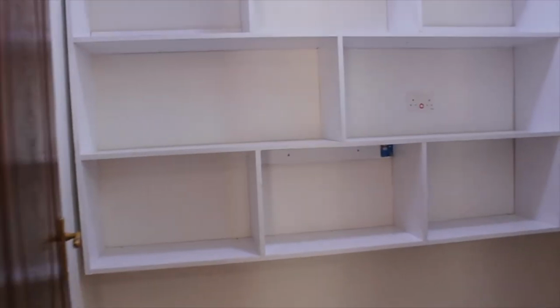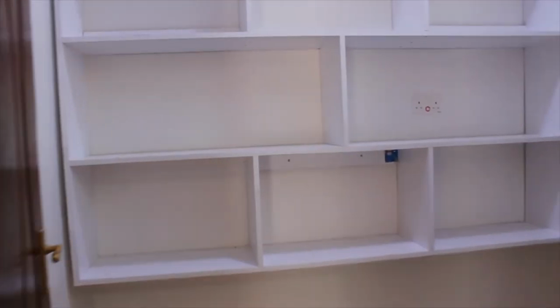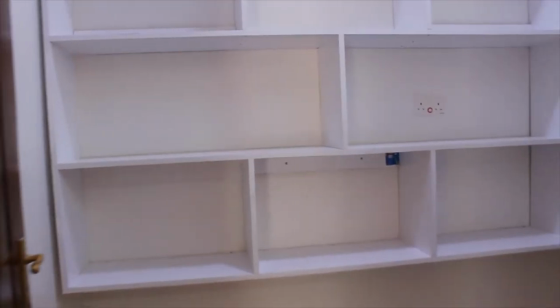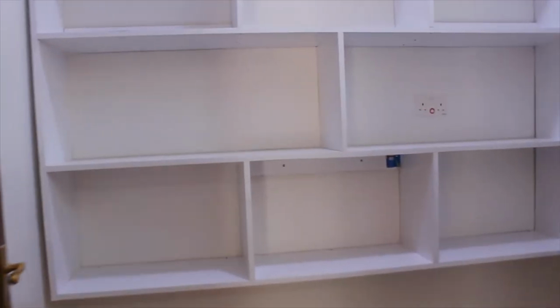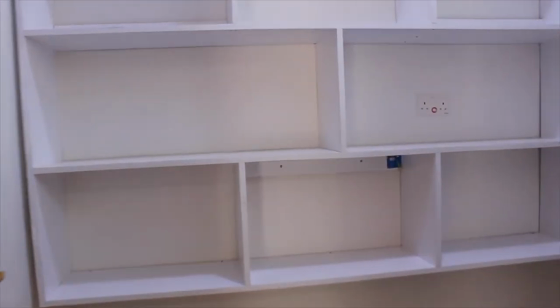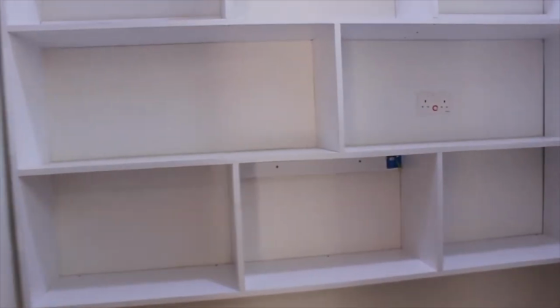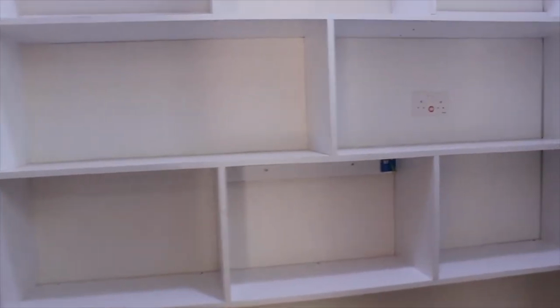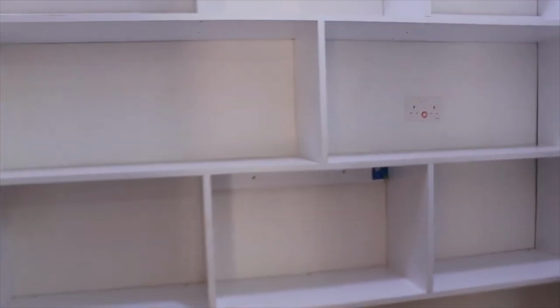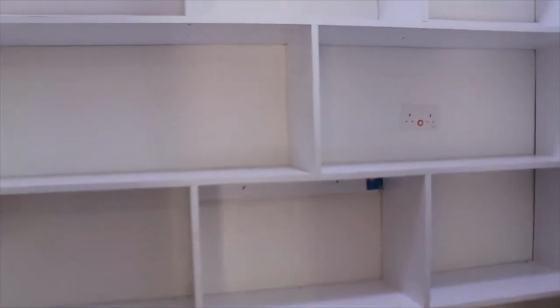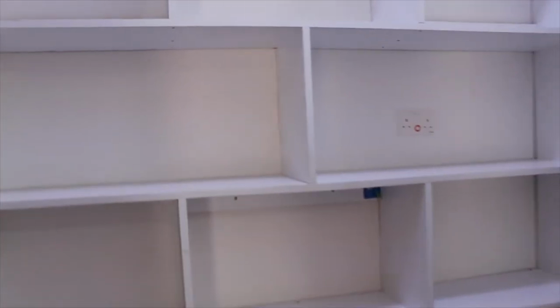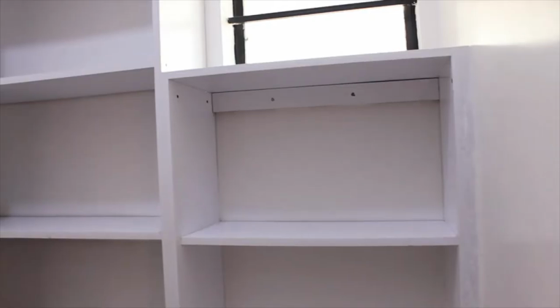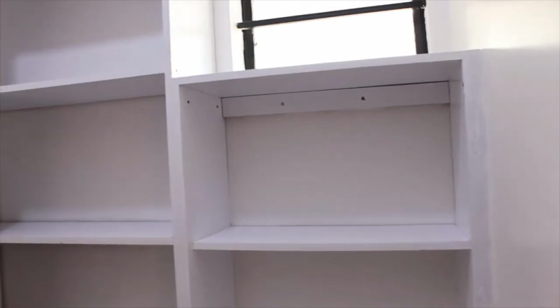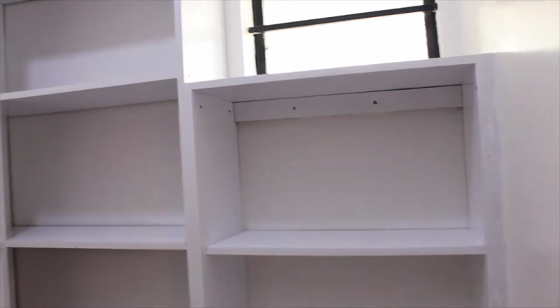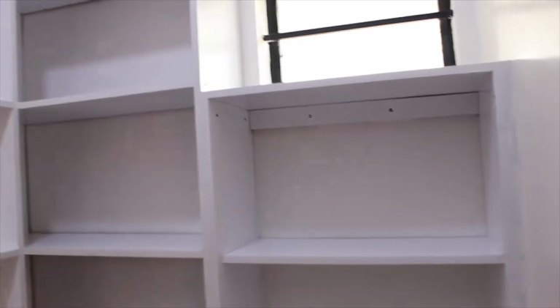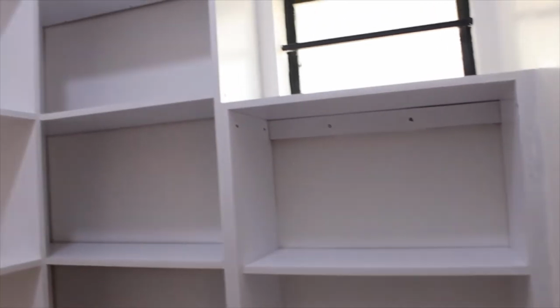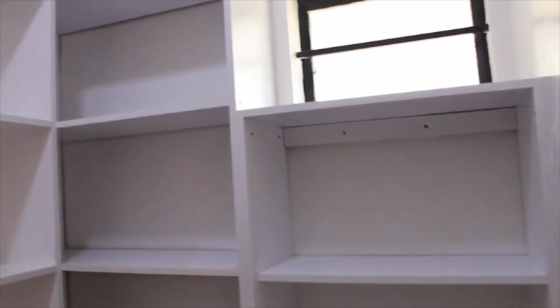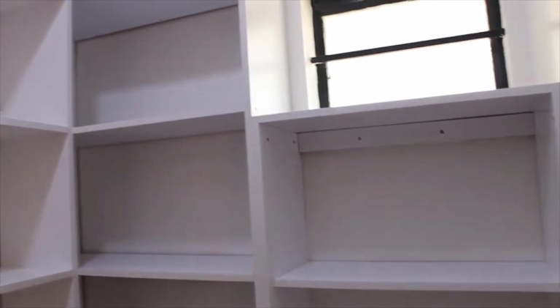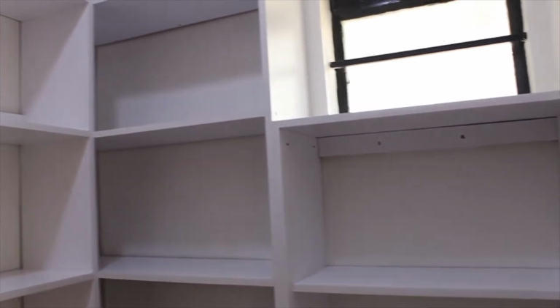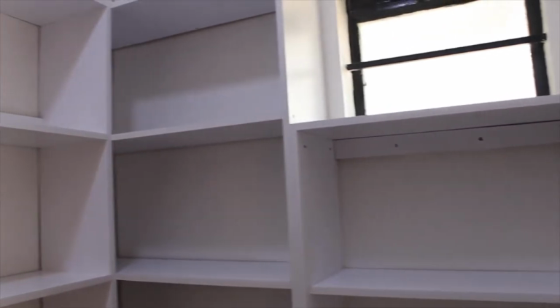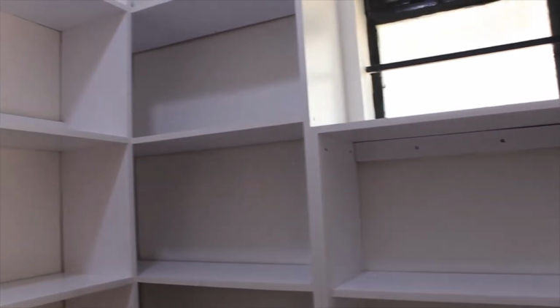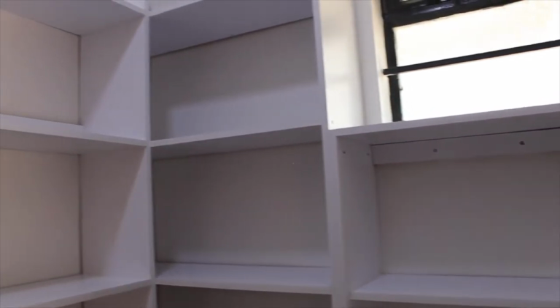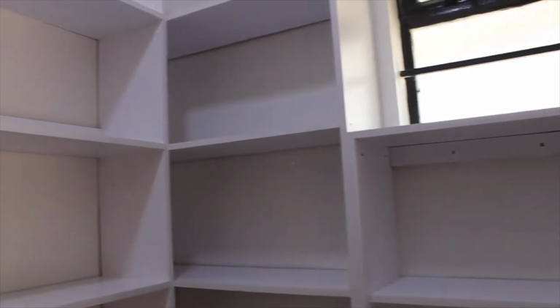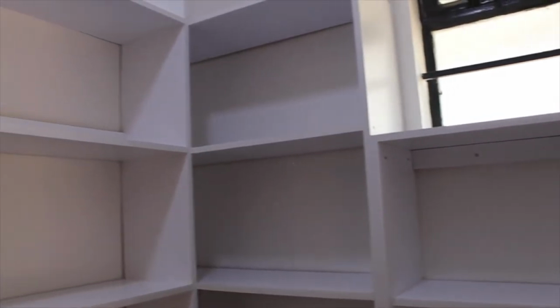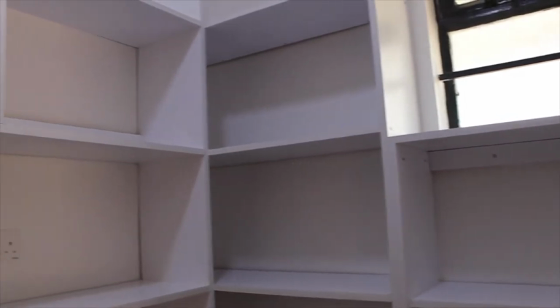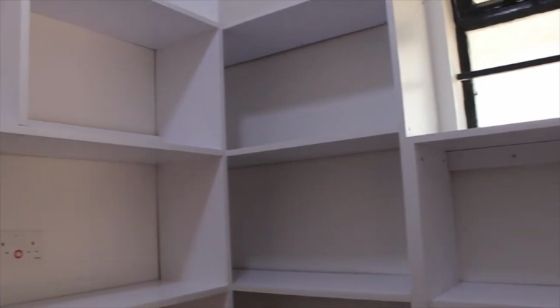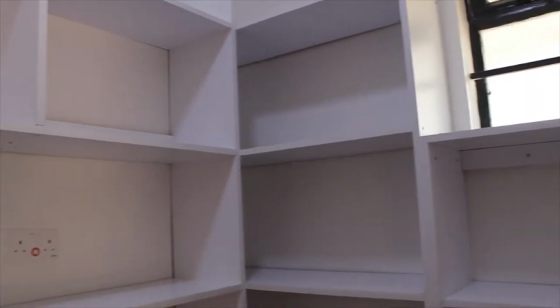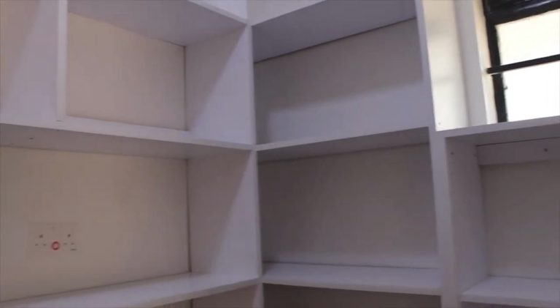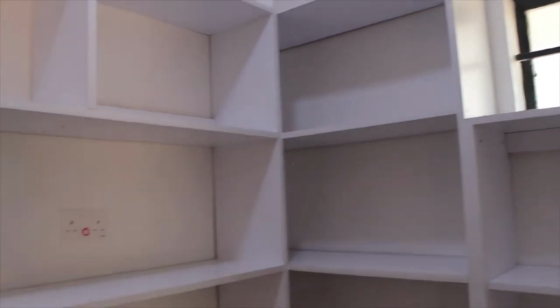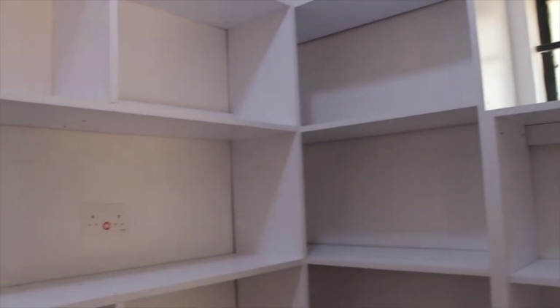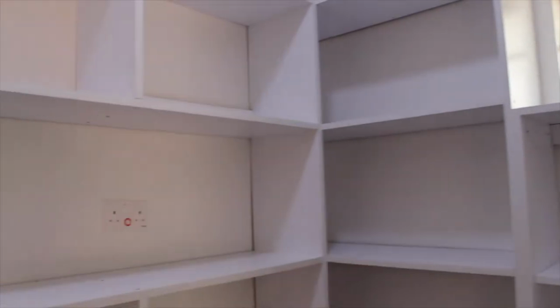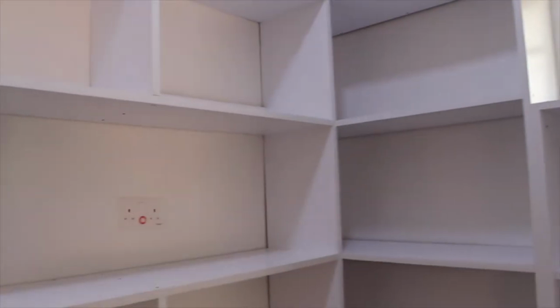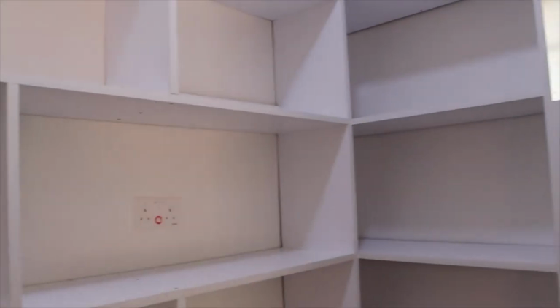This kitchen also comes with a walk-in pantry — so spacious, with a lot of storage areas.